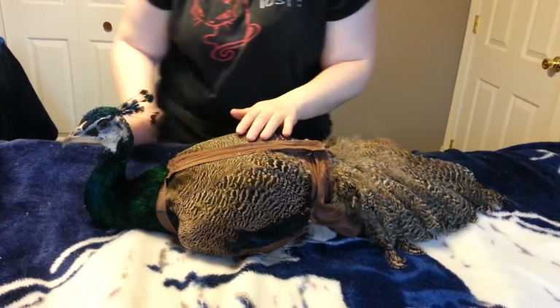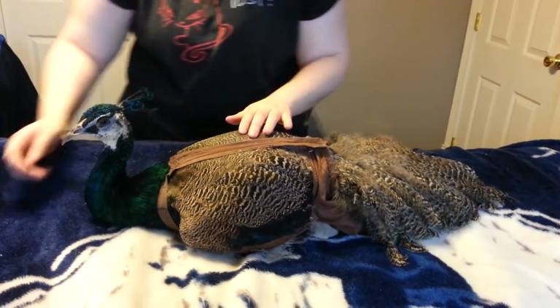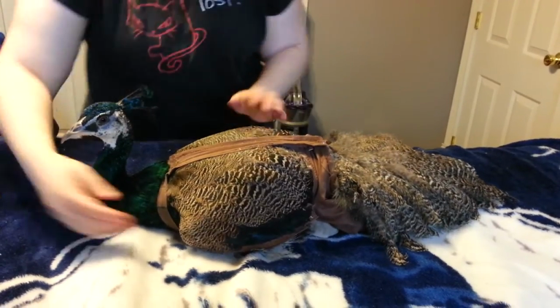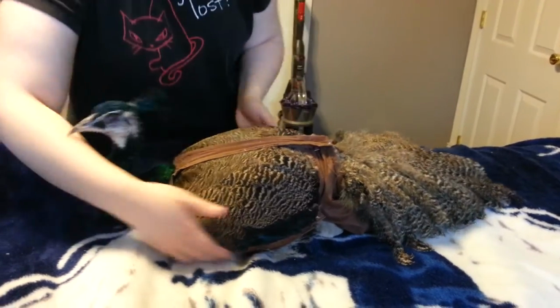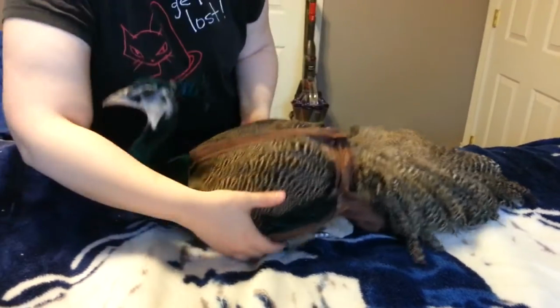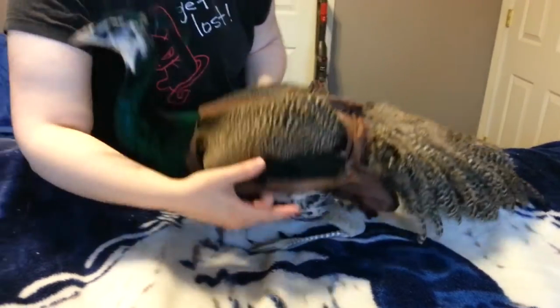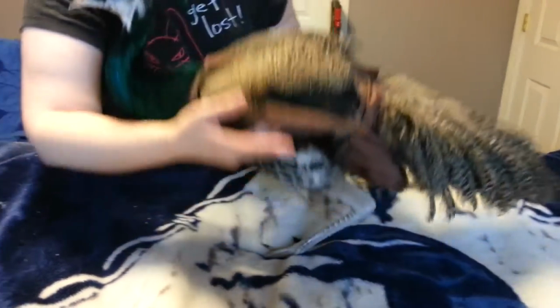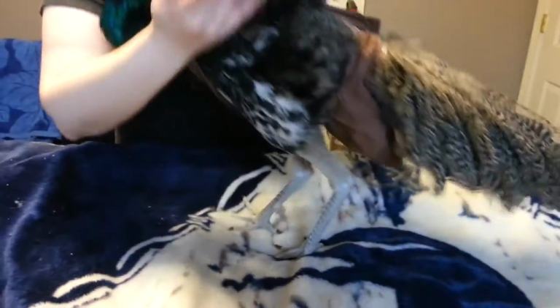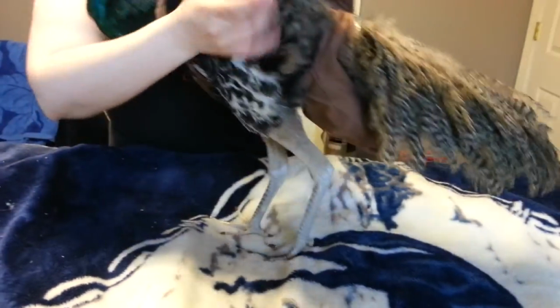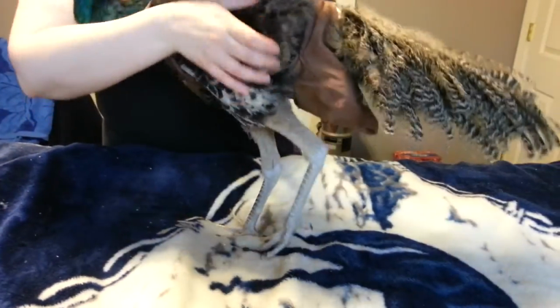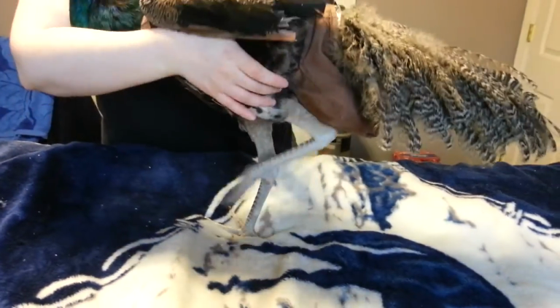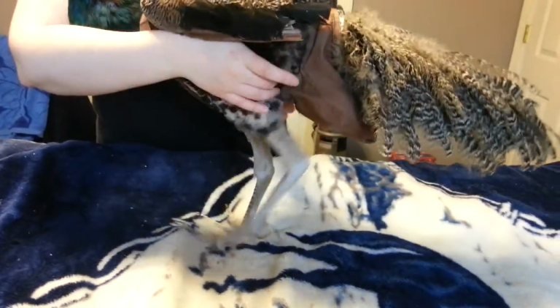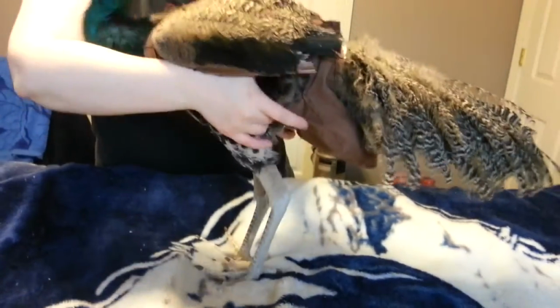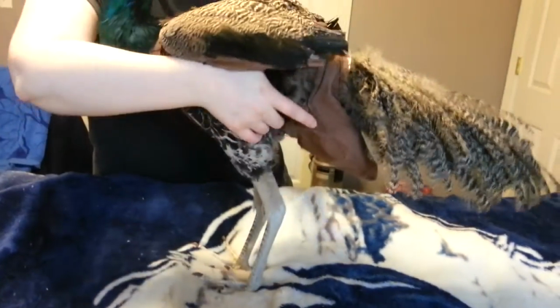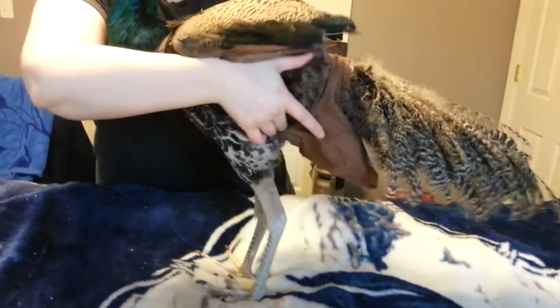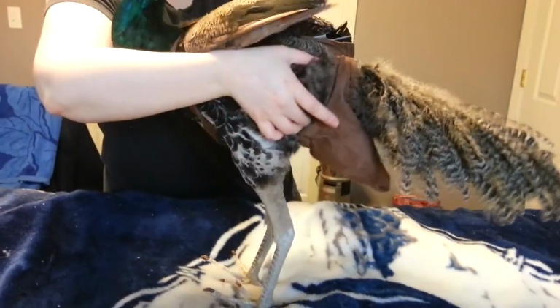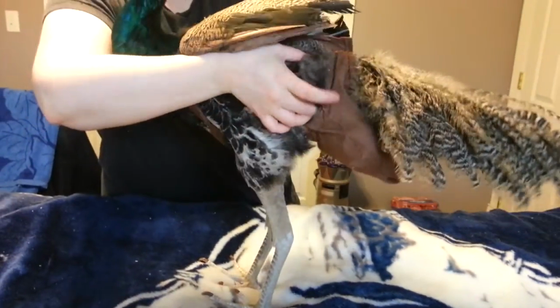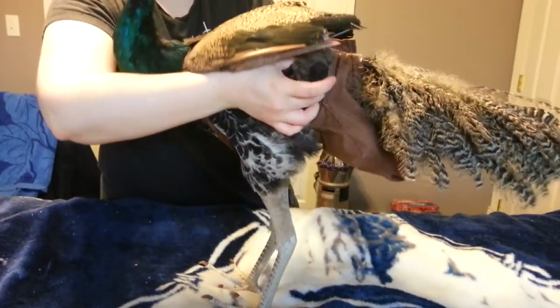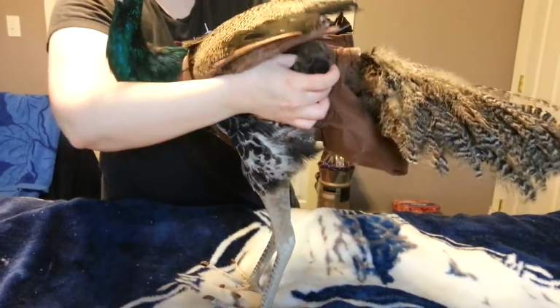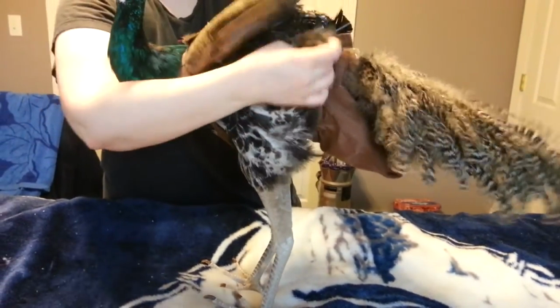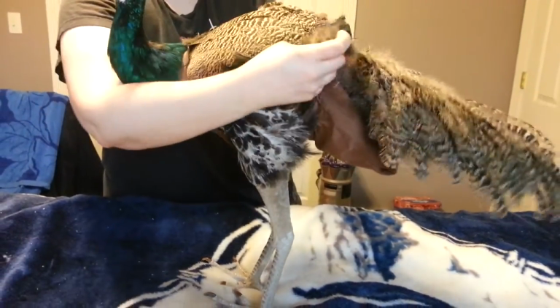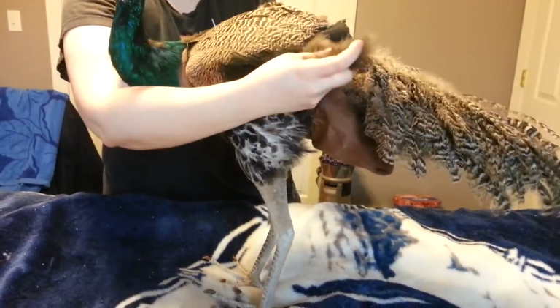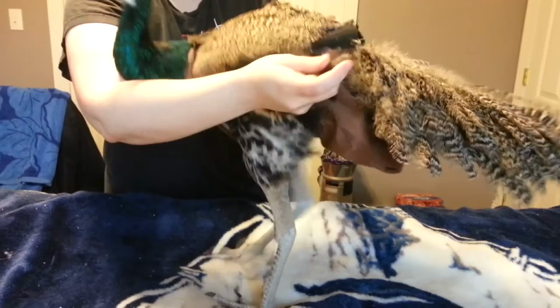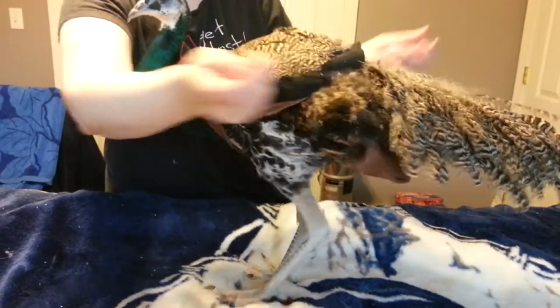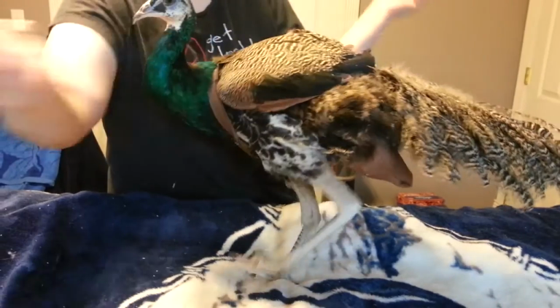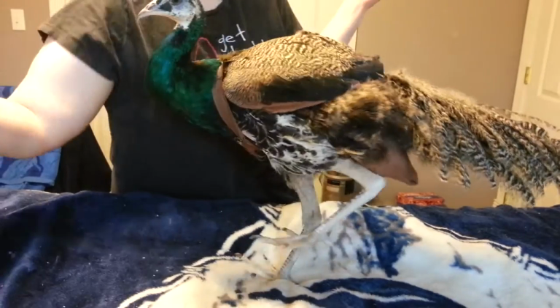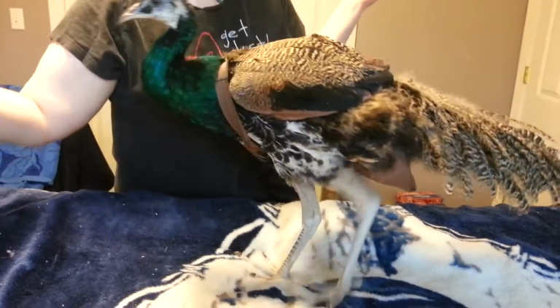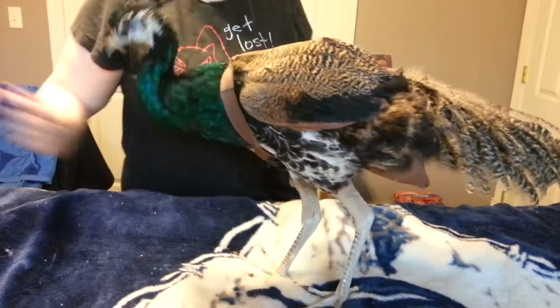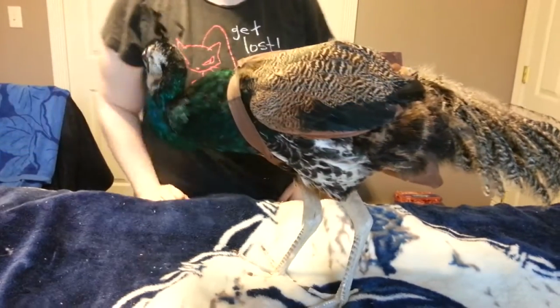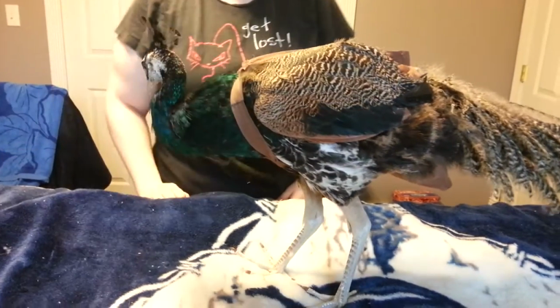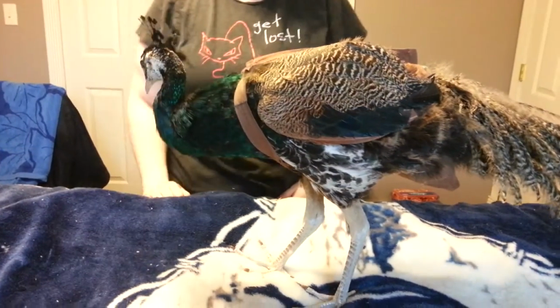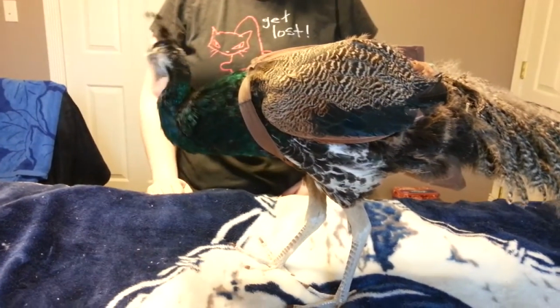And then you have to make sure that the wings are clear, and that these tail fluffs come out. Ta-da!